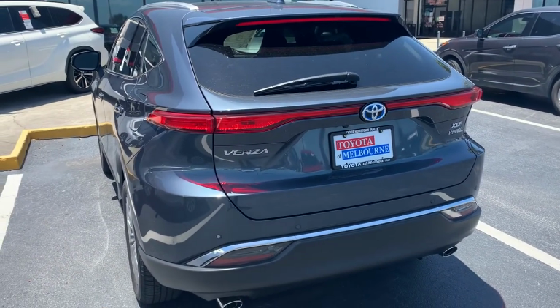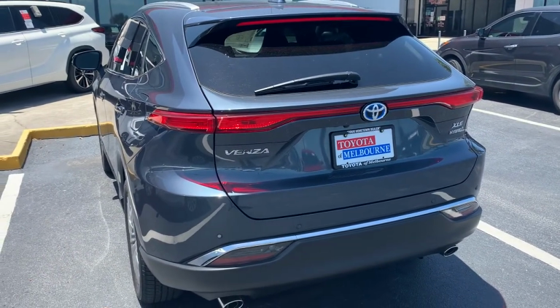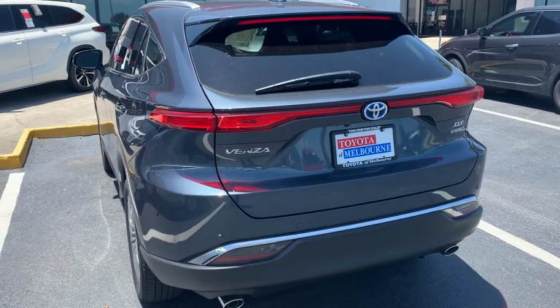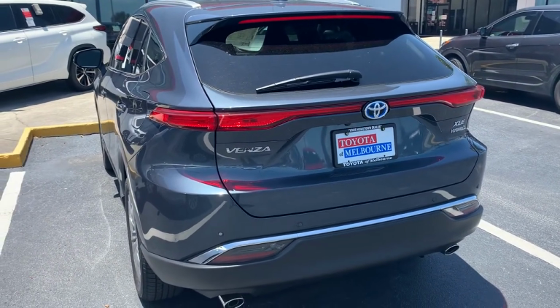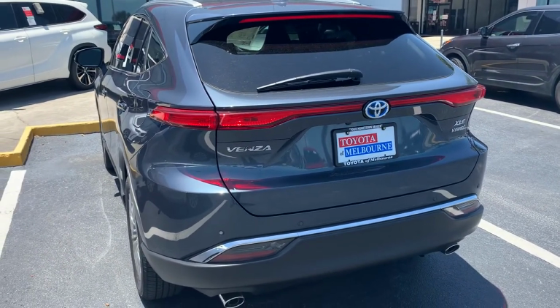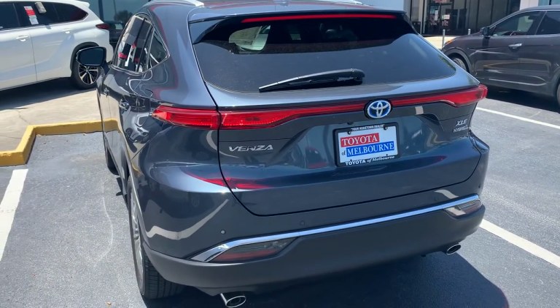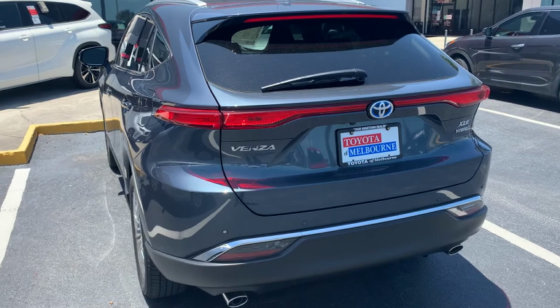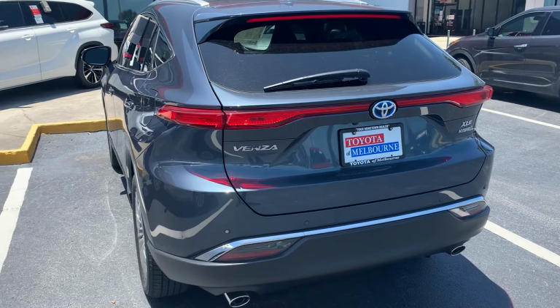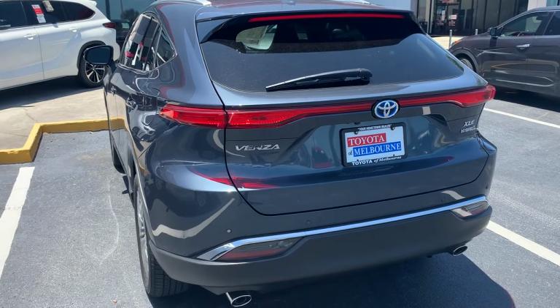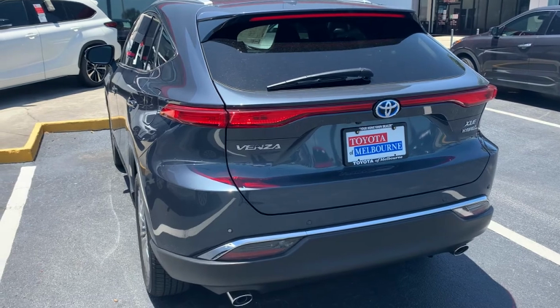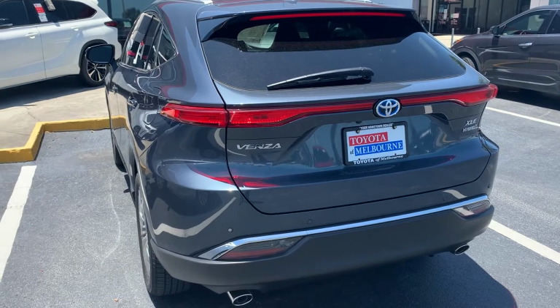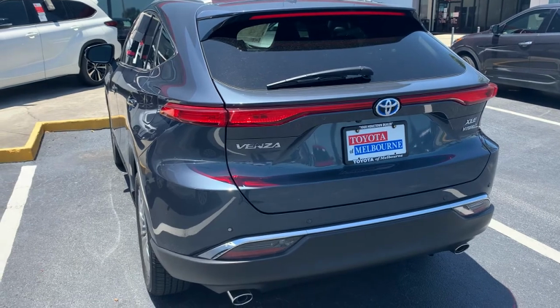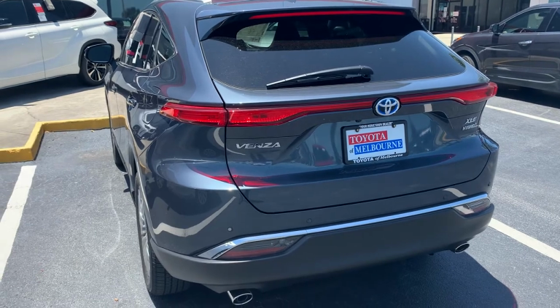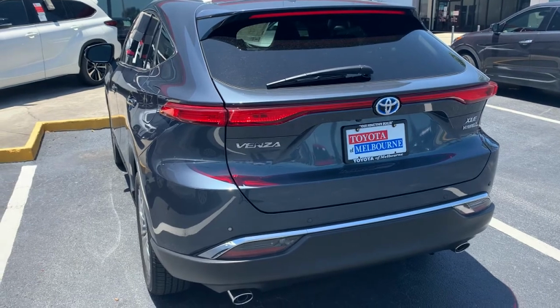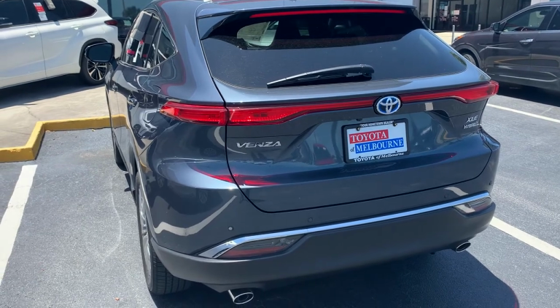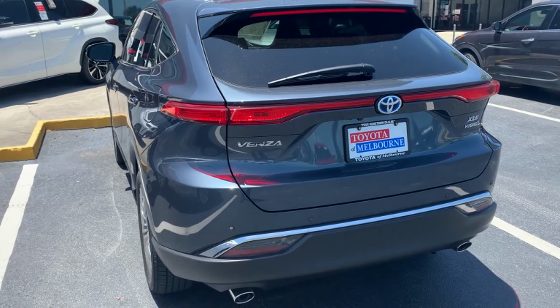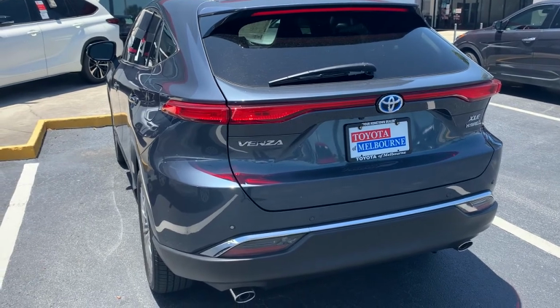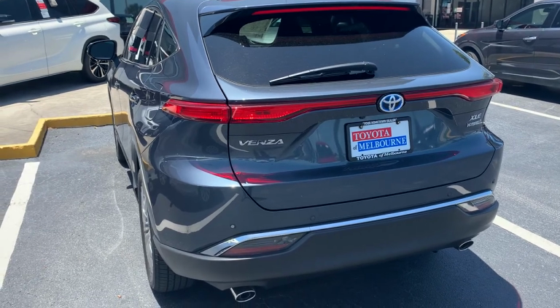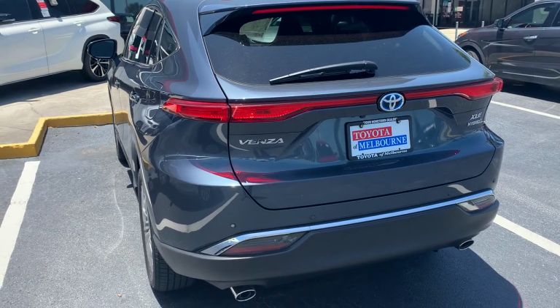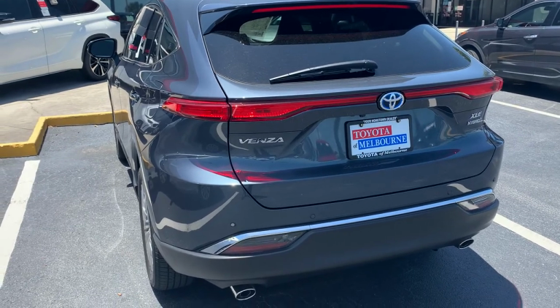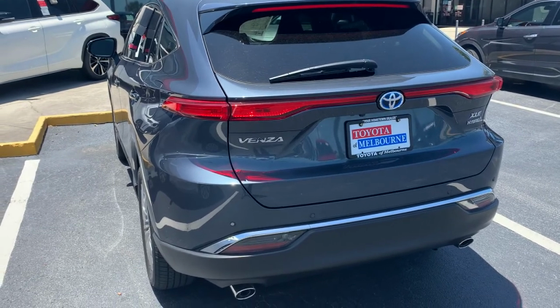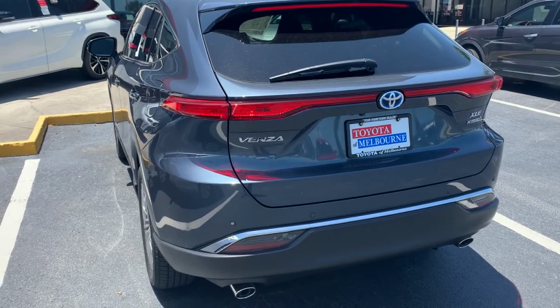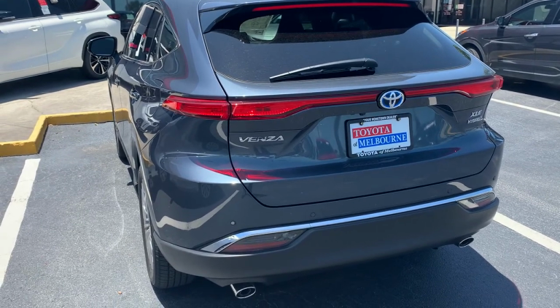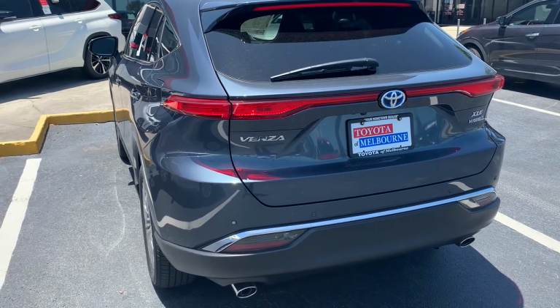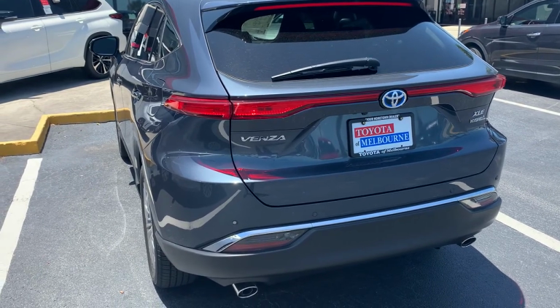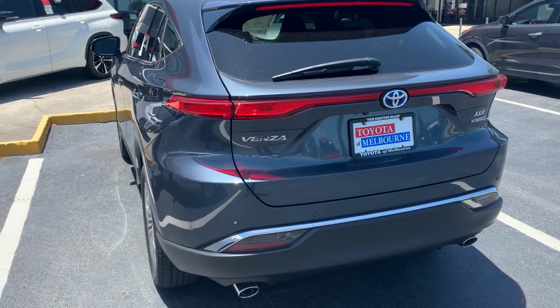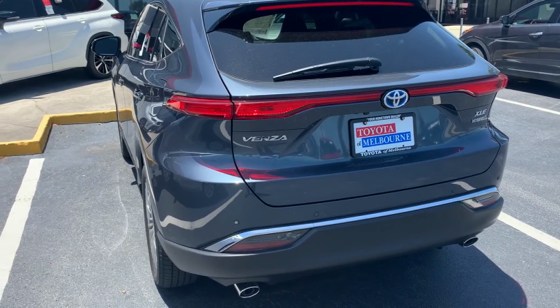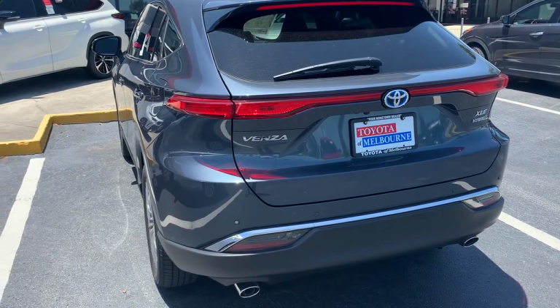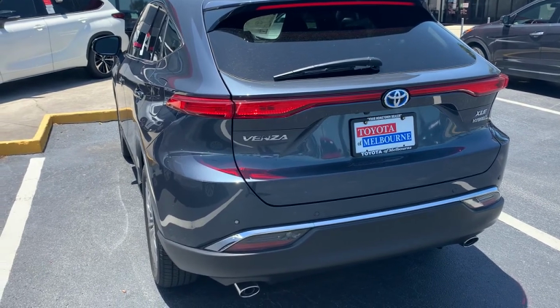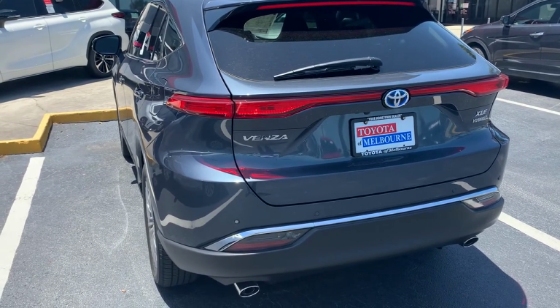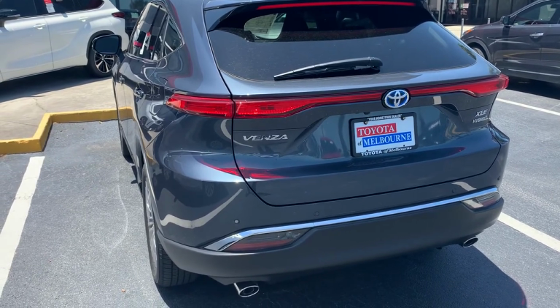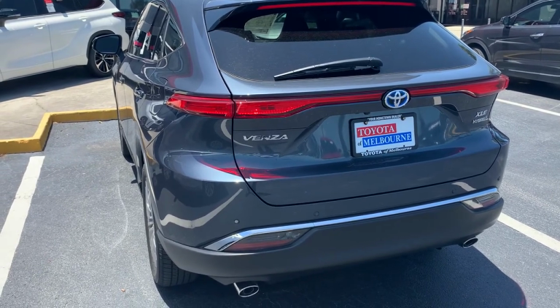You can reach me here at 321-254-8888, extension 265. Again, this is Roger at Toyota of Melbourne.